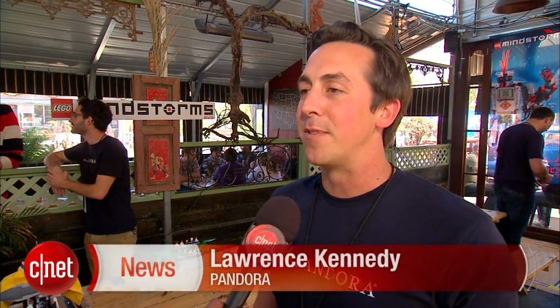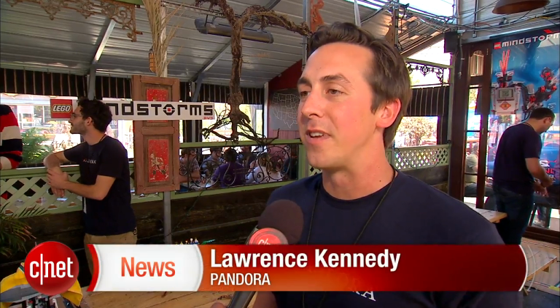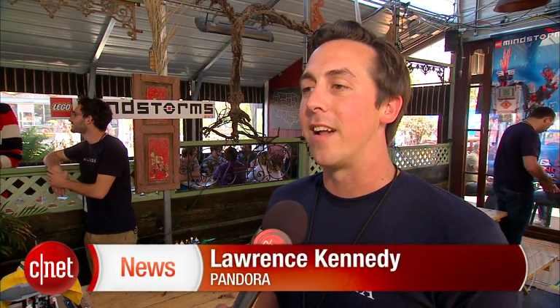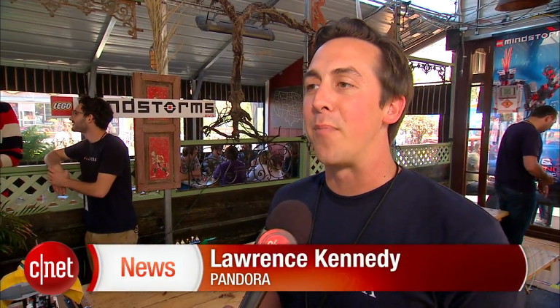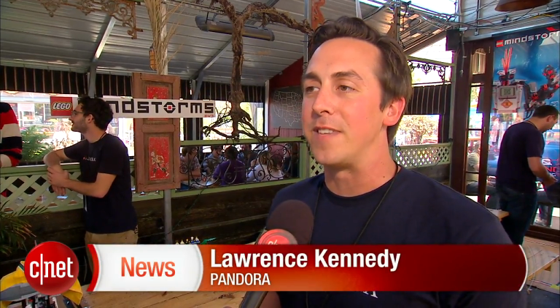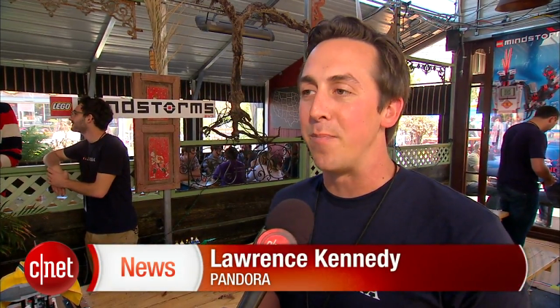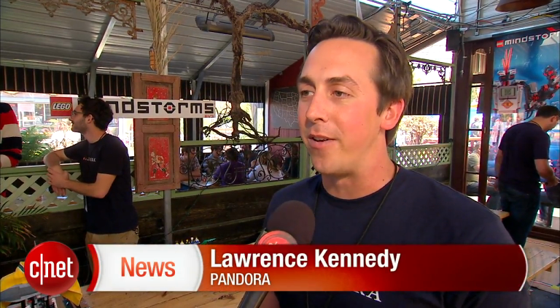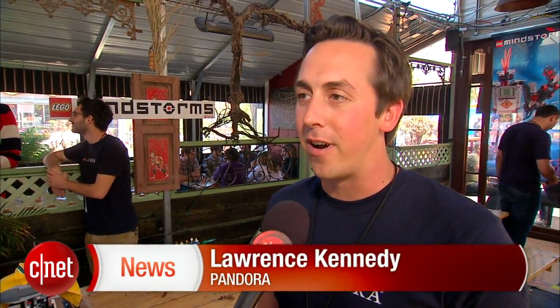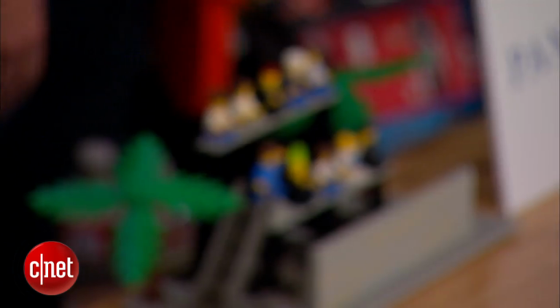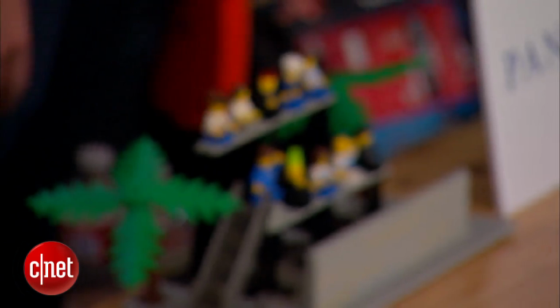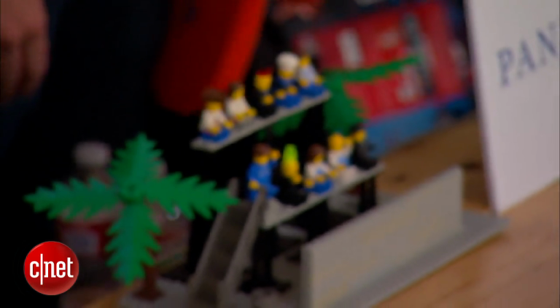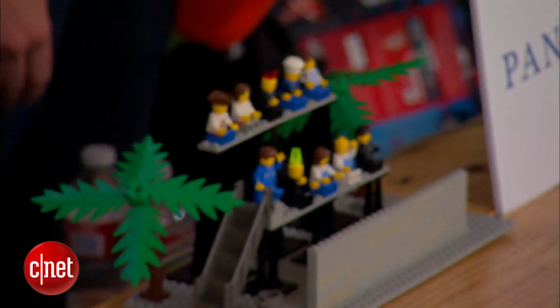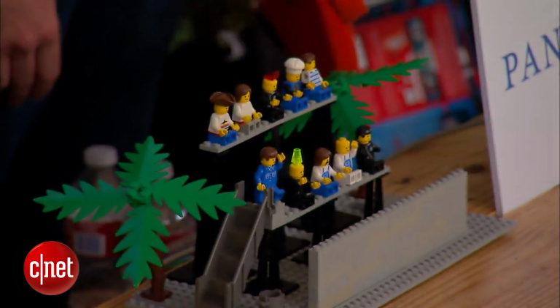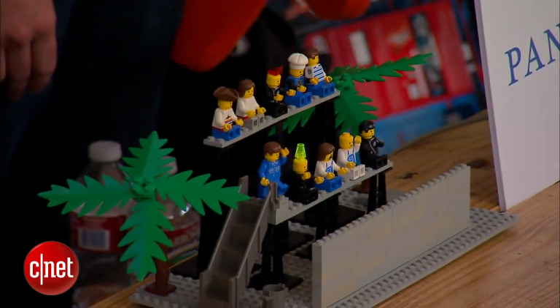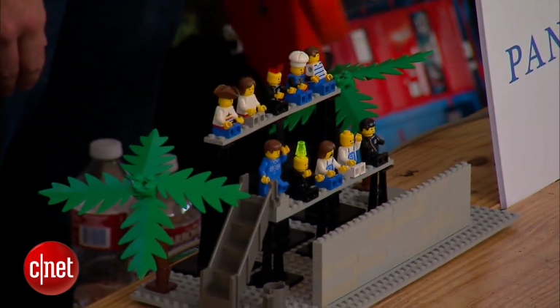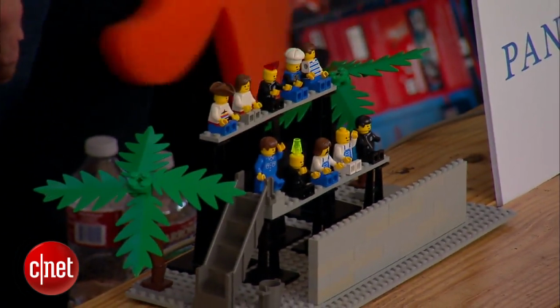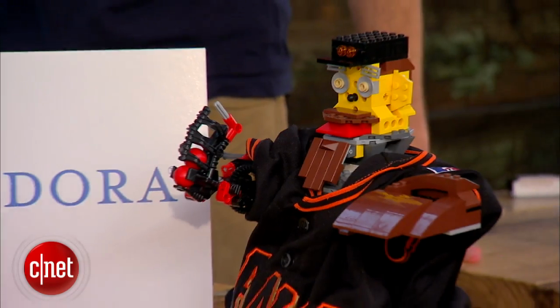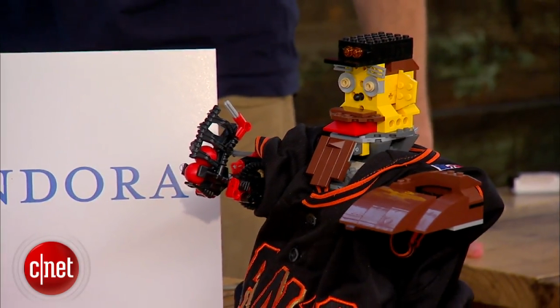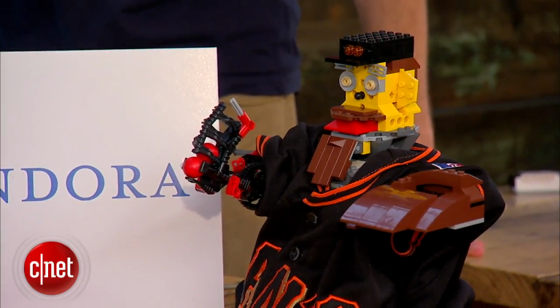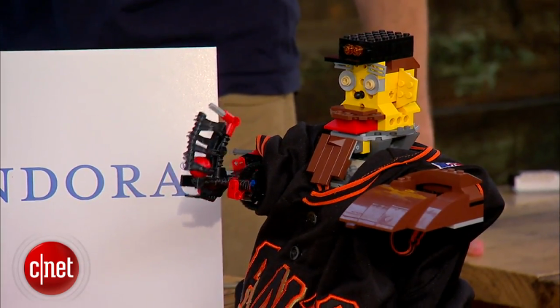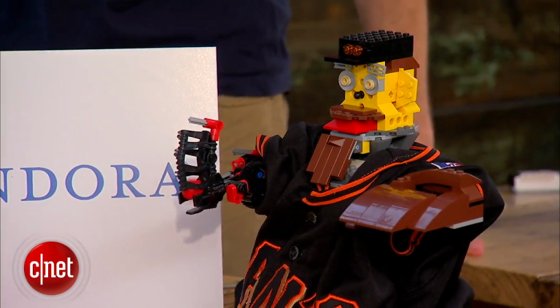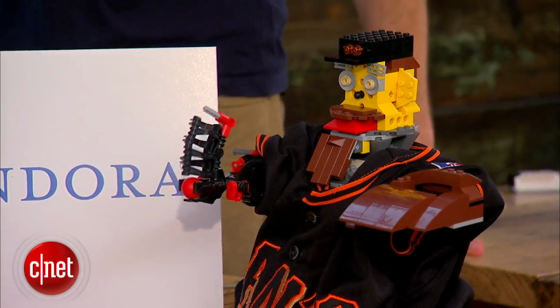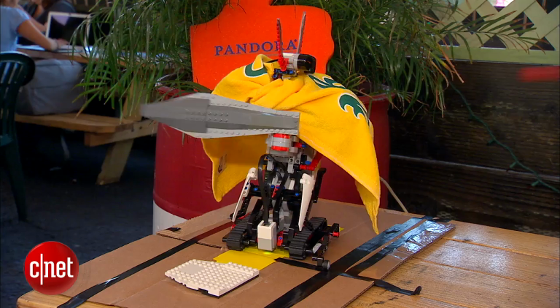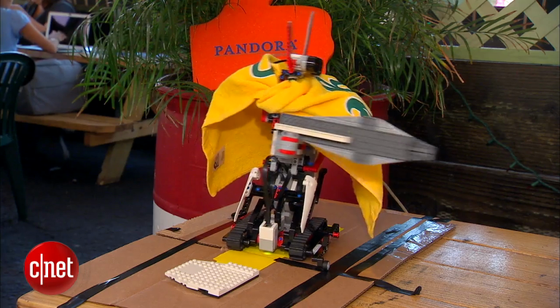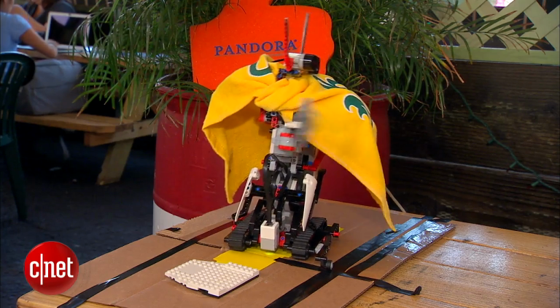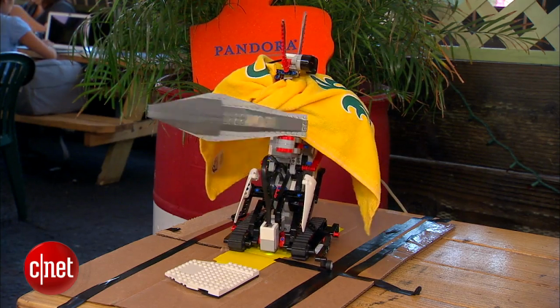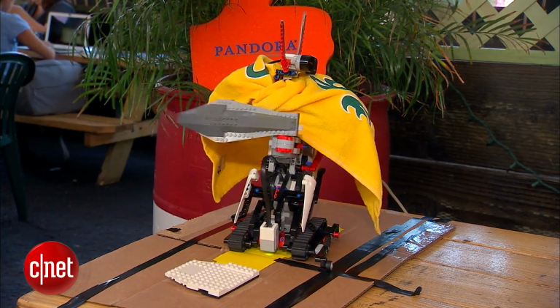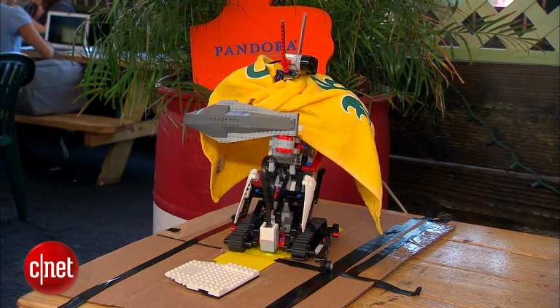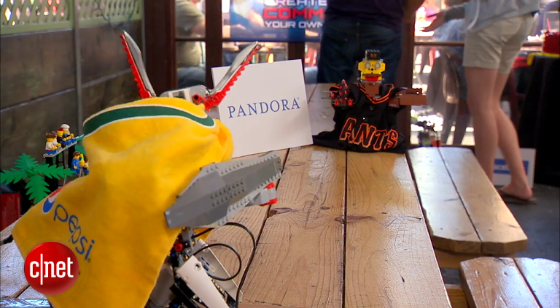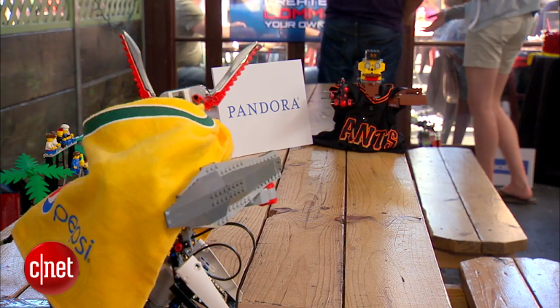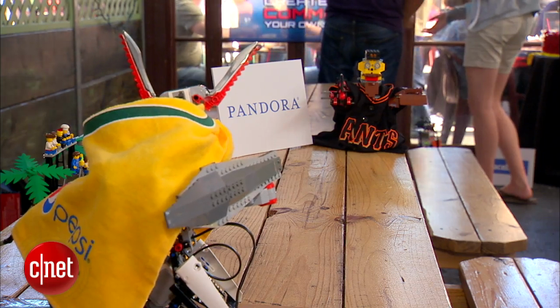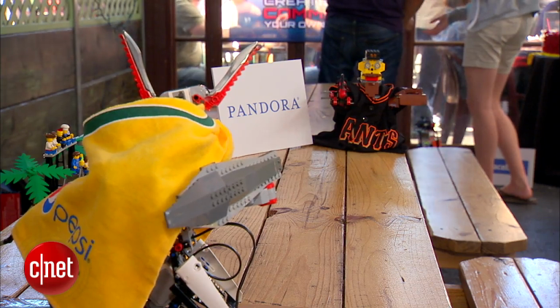My name is Lawrence Kennedy. I'm part of team Pandora. We're here at the LEGO Robotics Competition. We made a giant pitcher and an athletics batter and they play a little game of baseball.